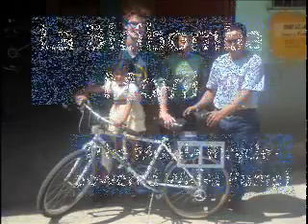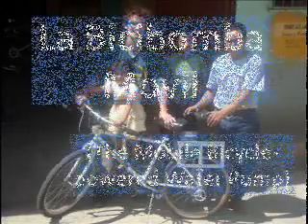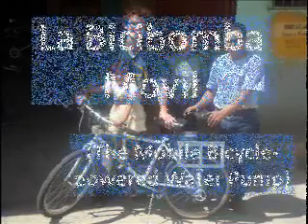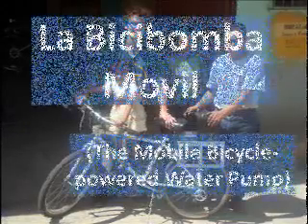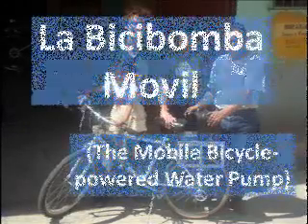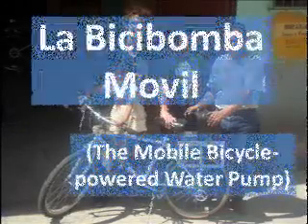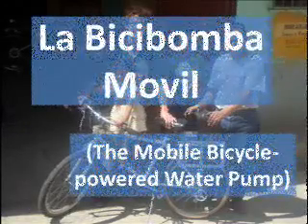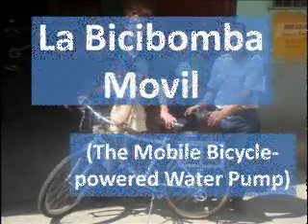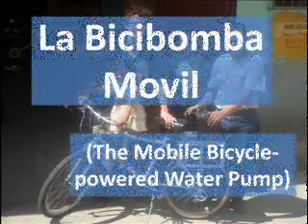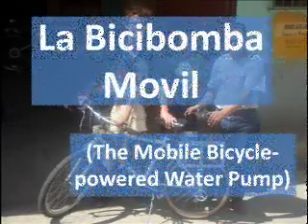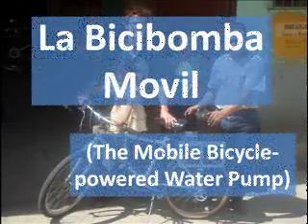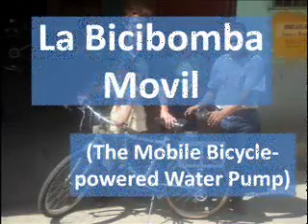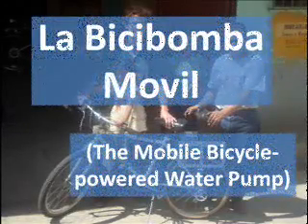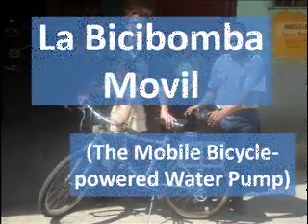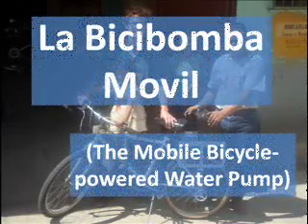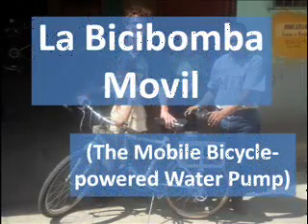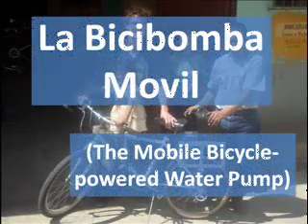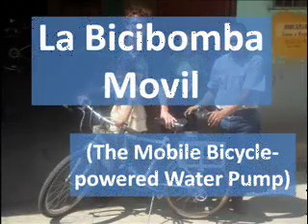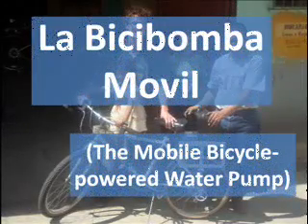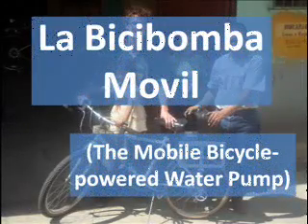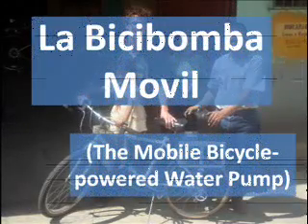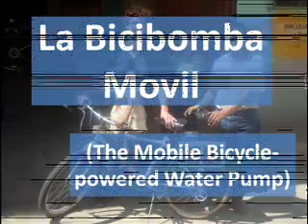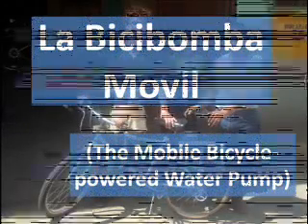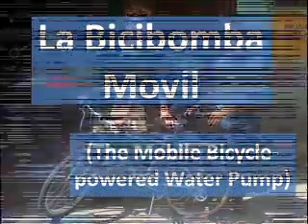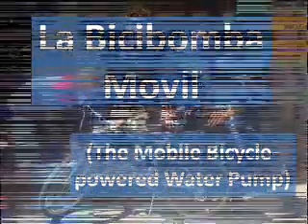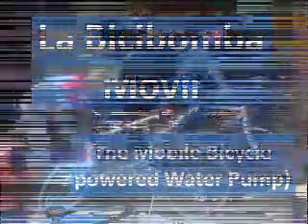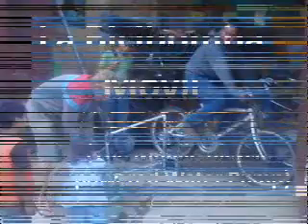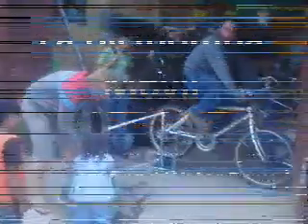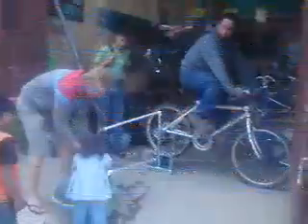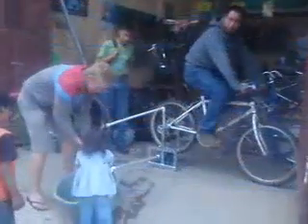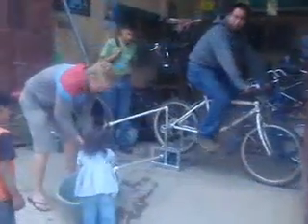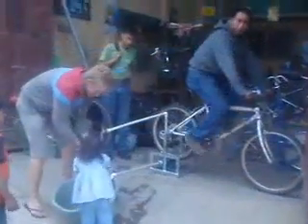This is a video about the mobile bicycle powered water pump, La Bici Bomba Mobile.